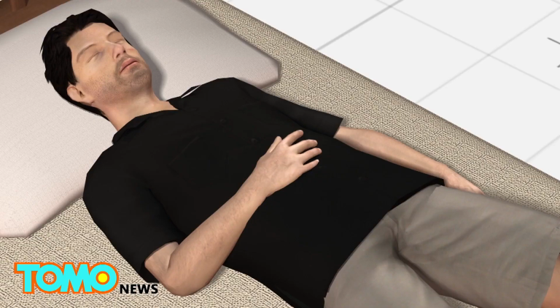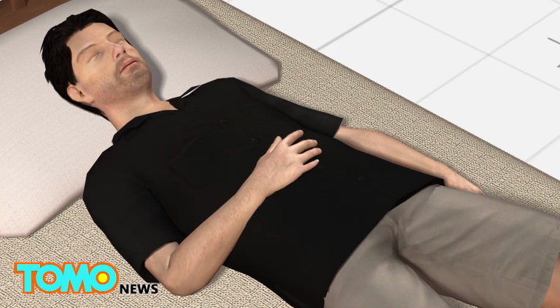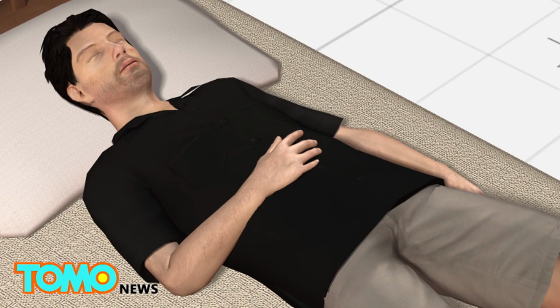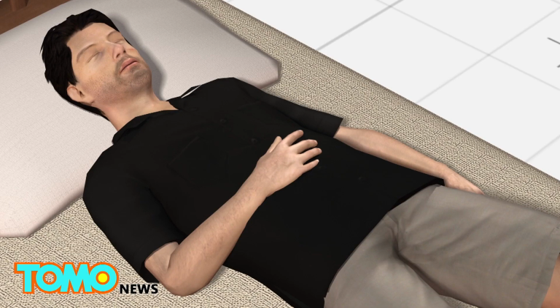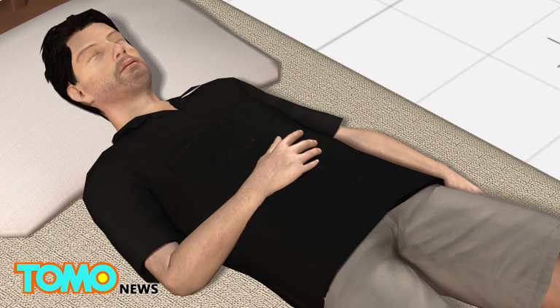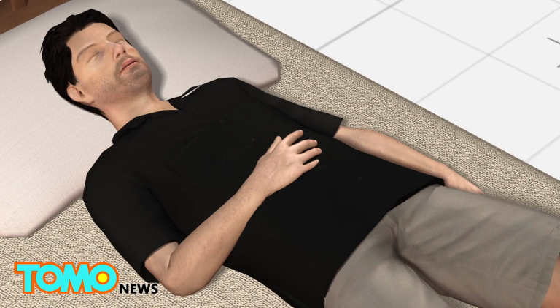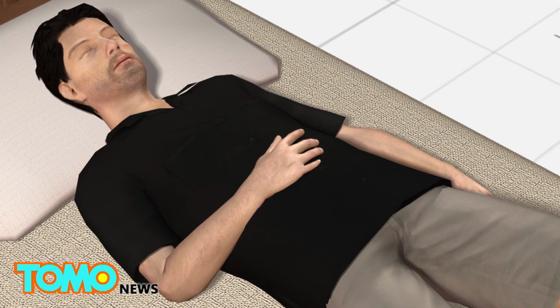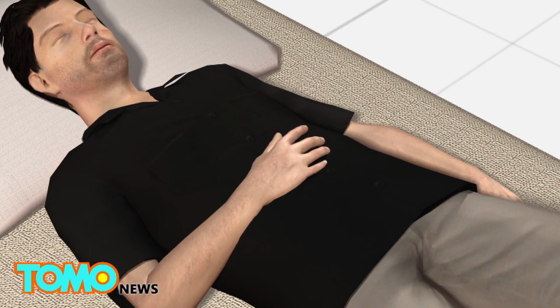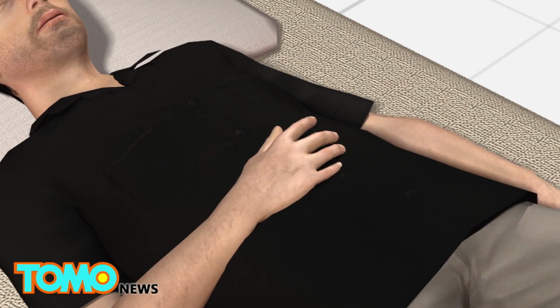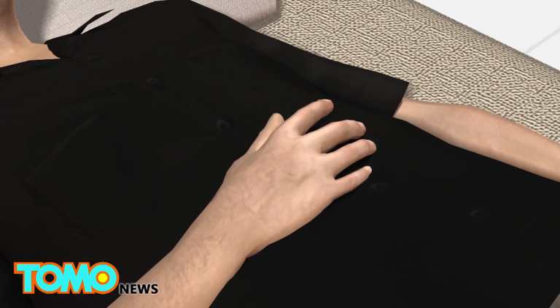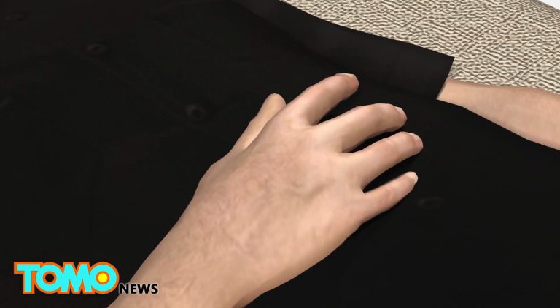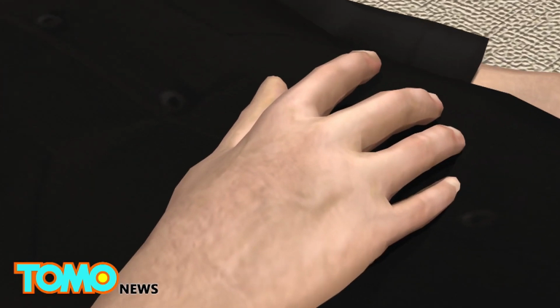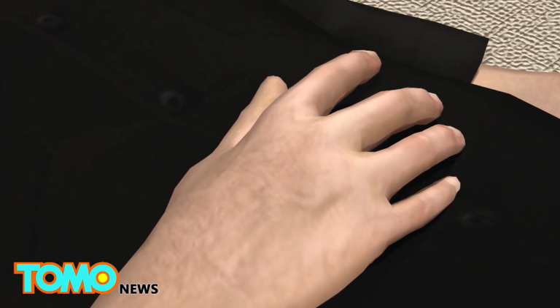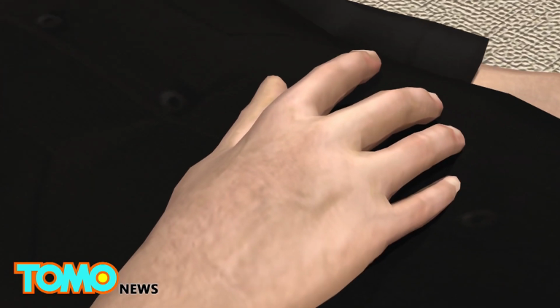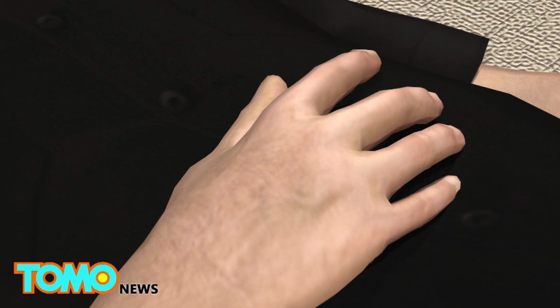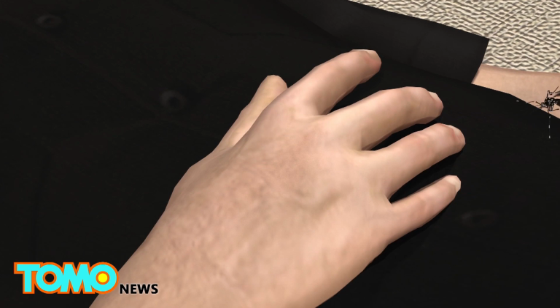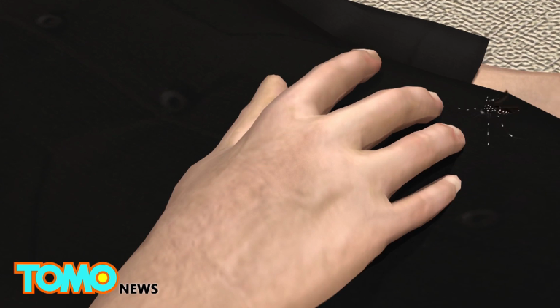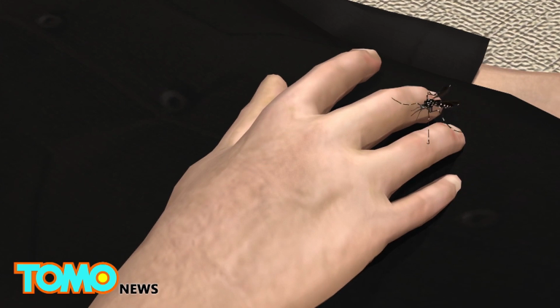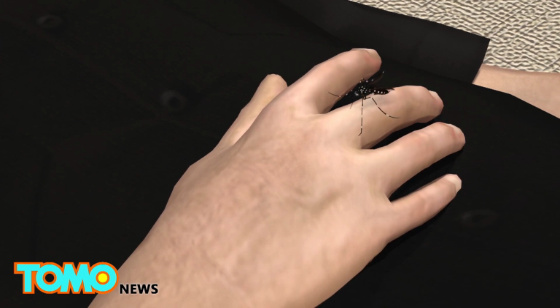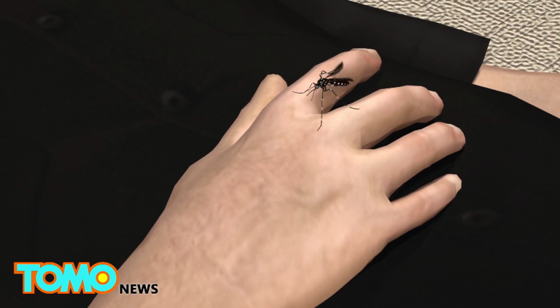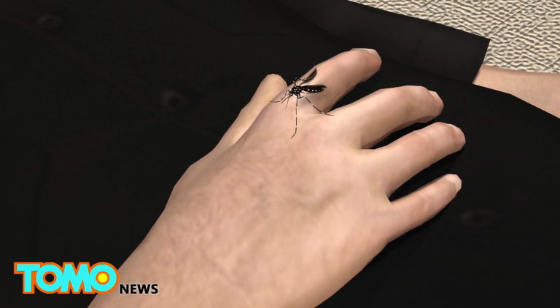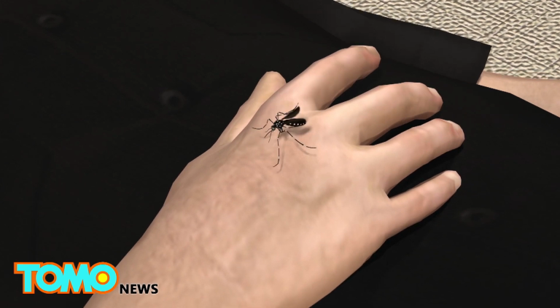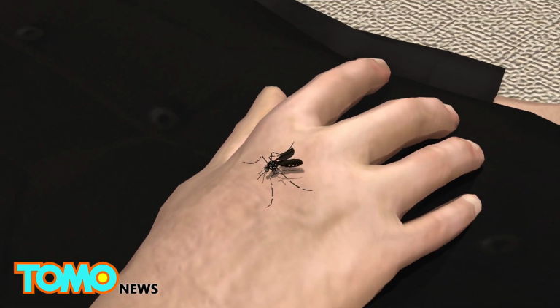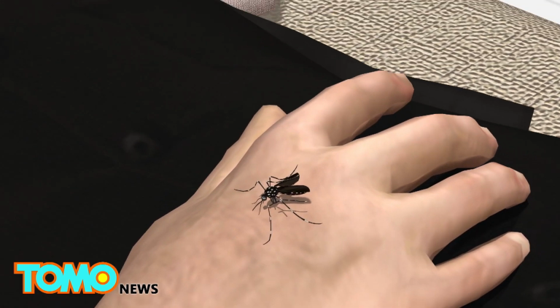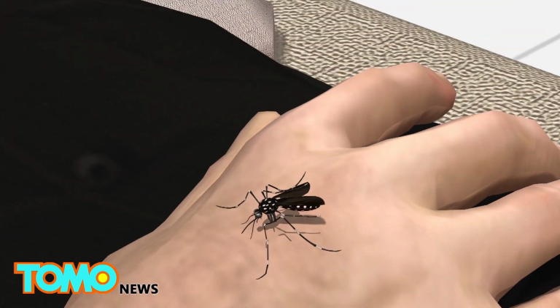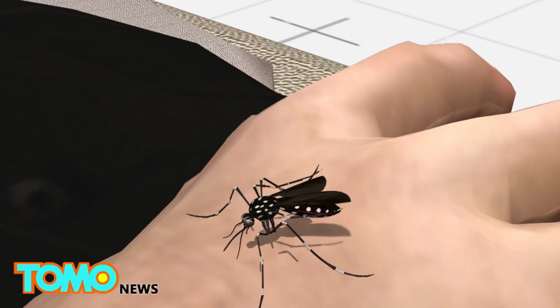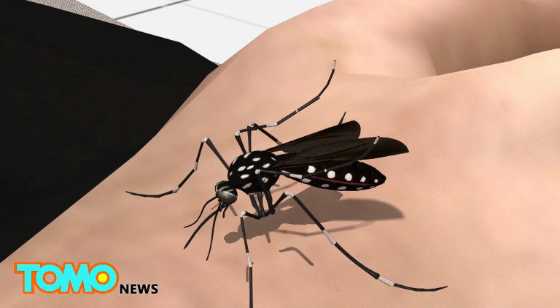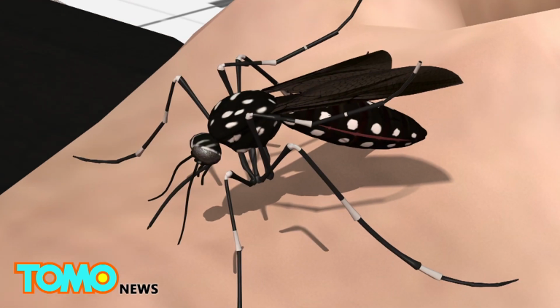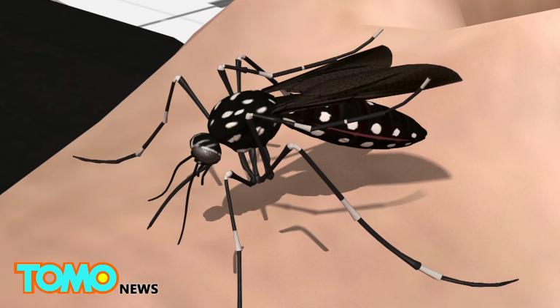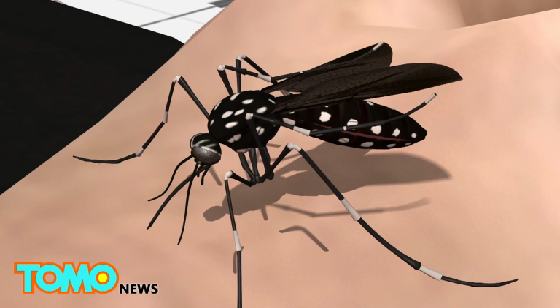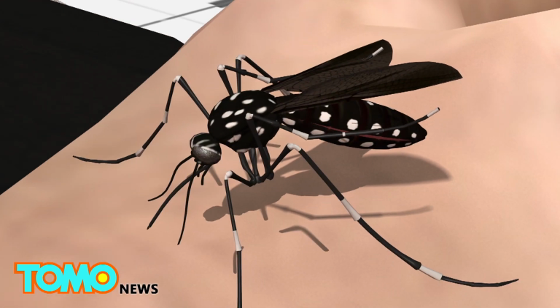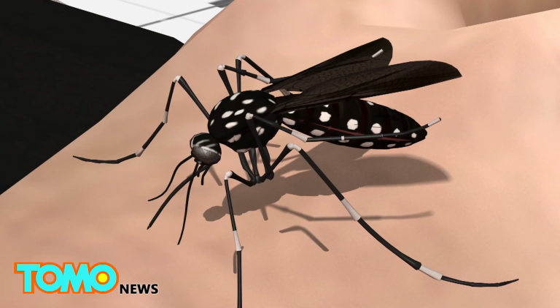Researchers say the mouth of a mosquito has a sheath that protects six needle-like mouthparts, known as stylets.